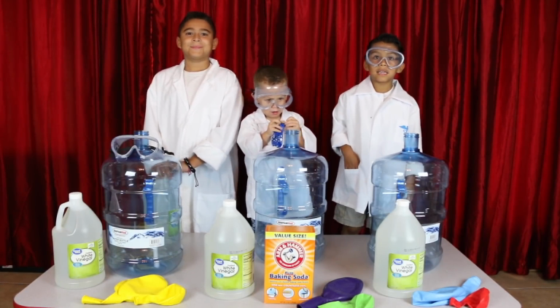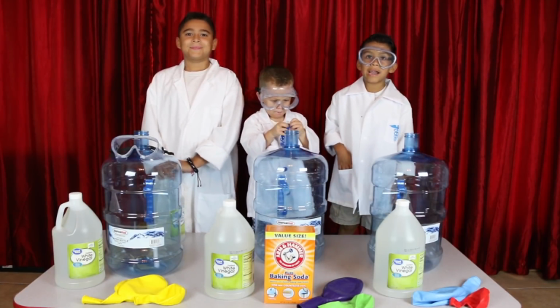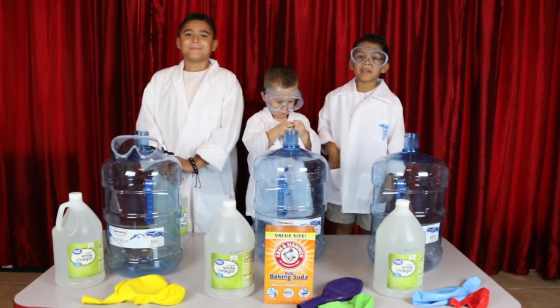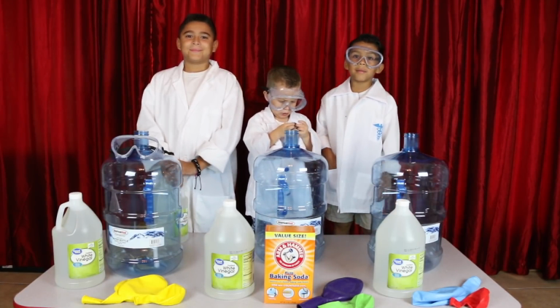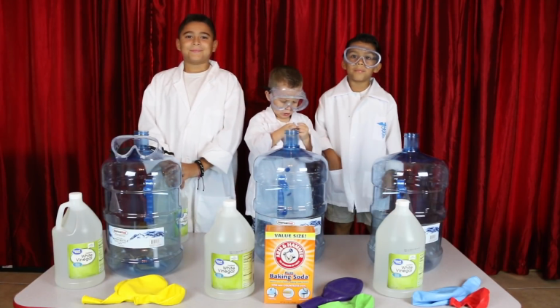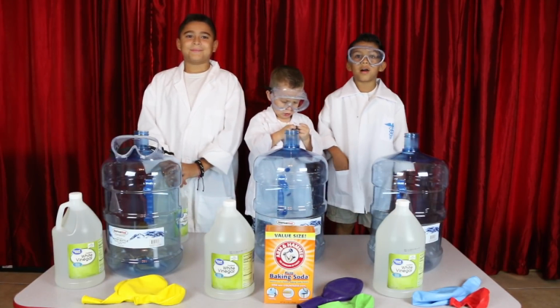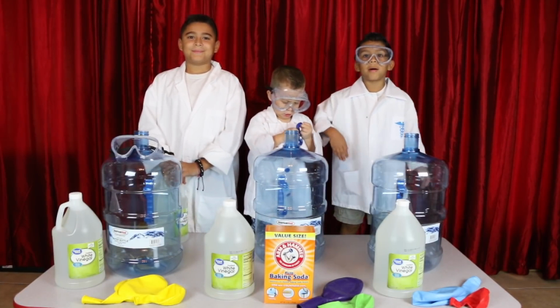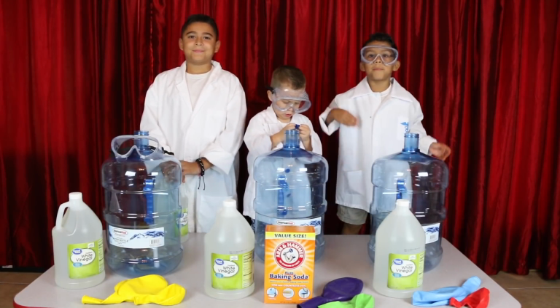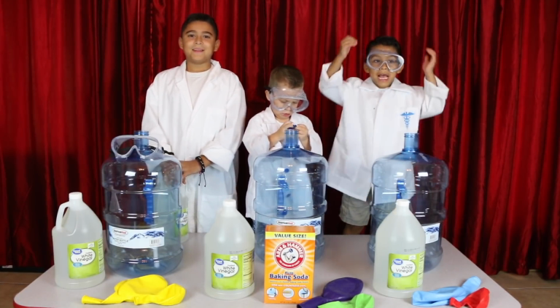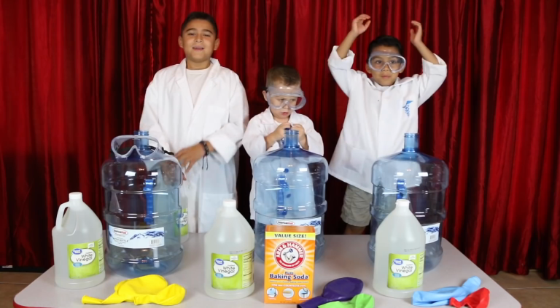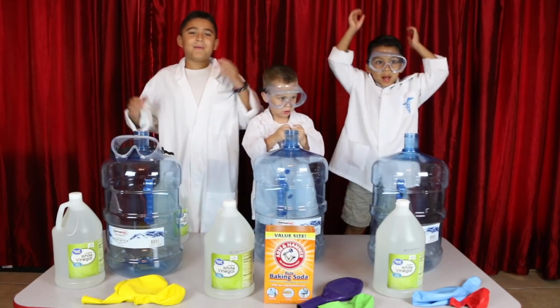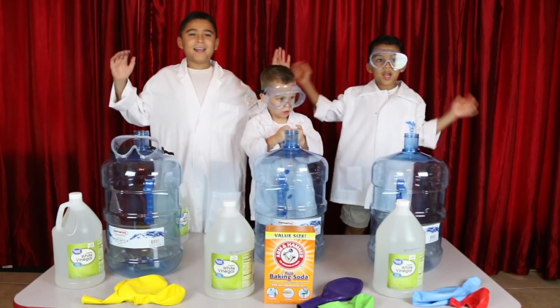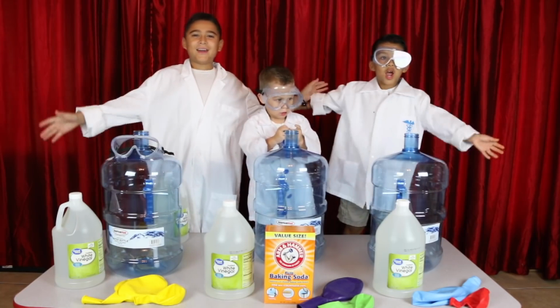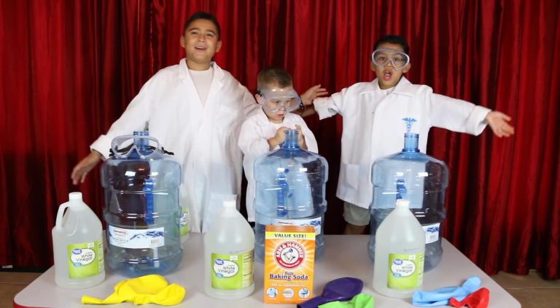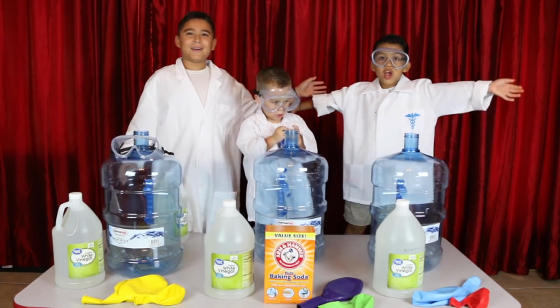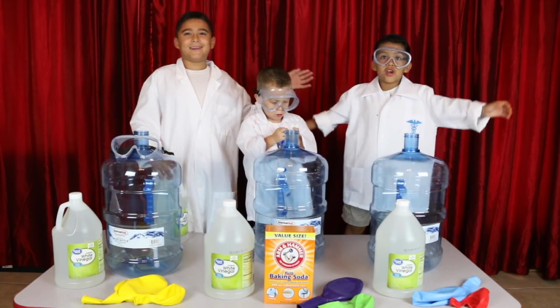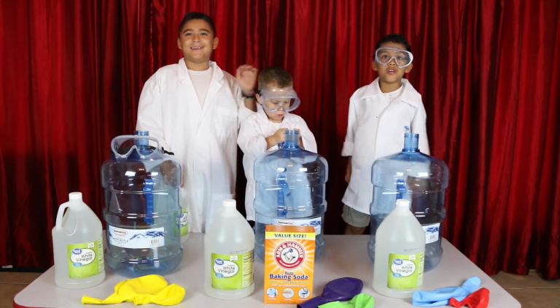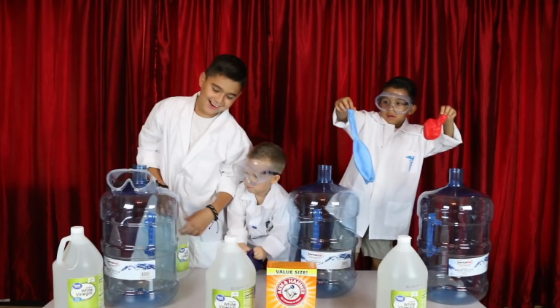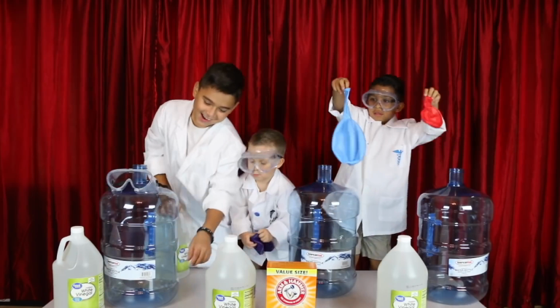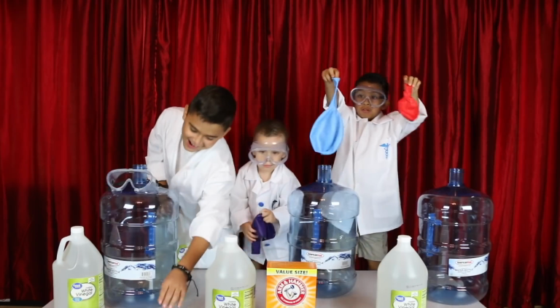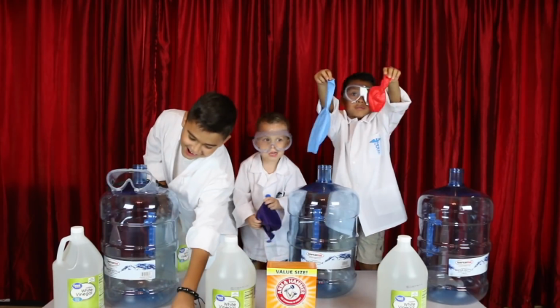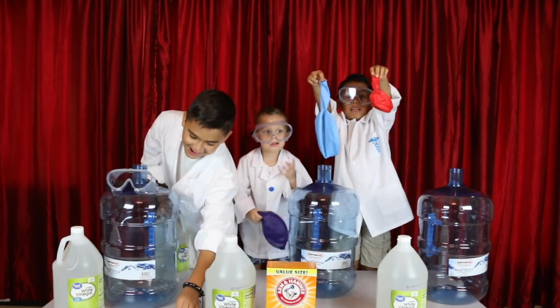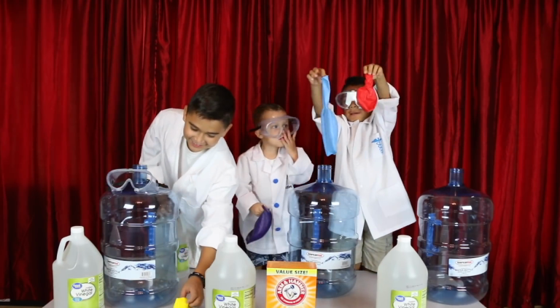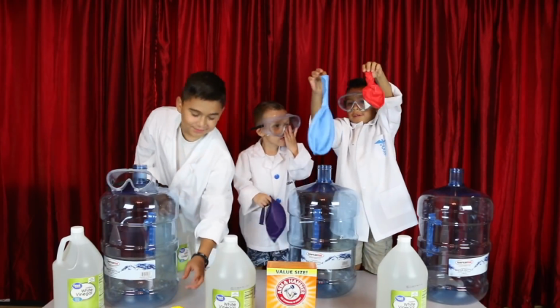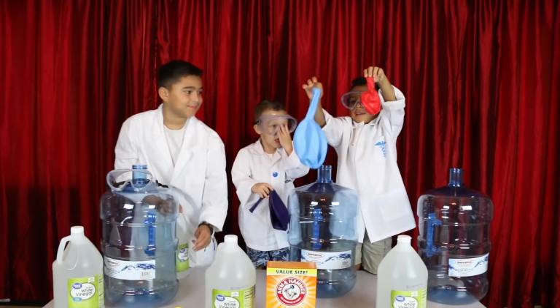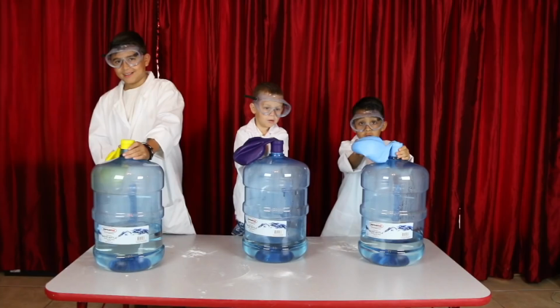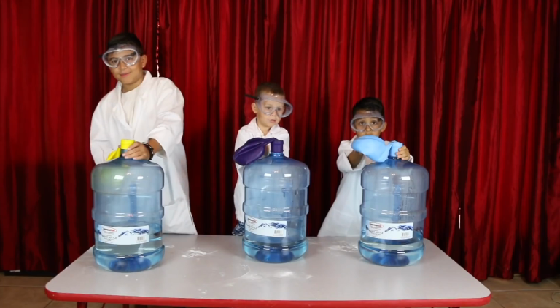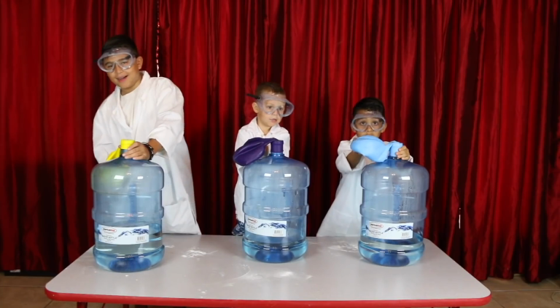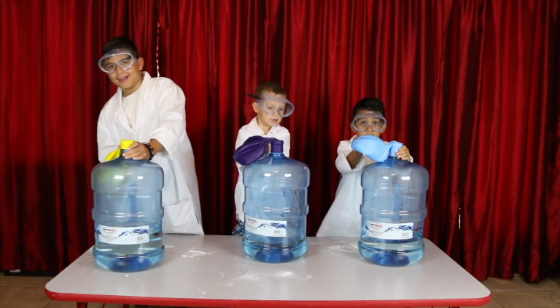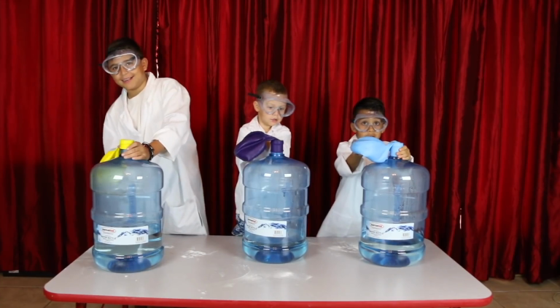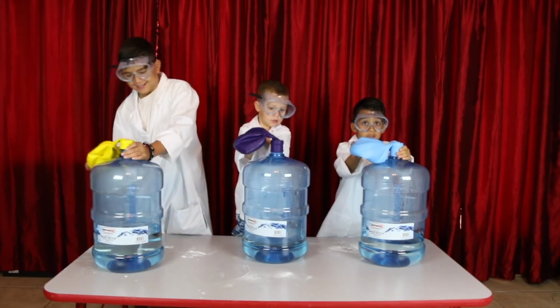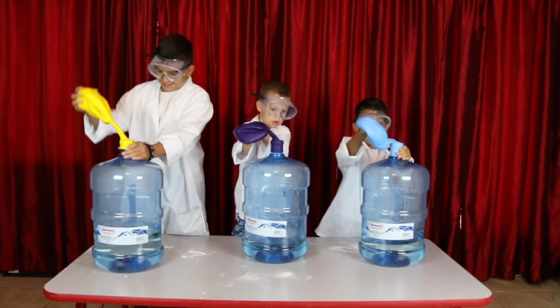Today we're going to blow a big balloon! Look, this is really big. One, go!